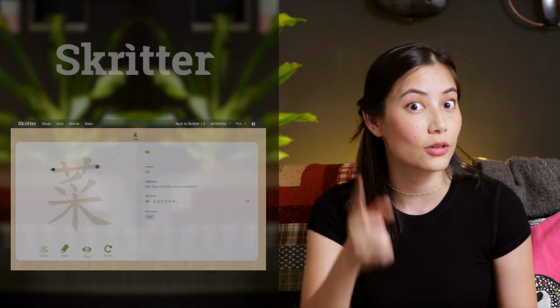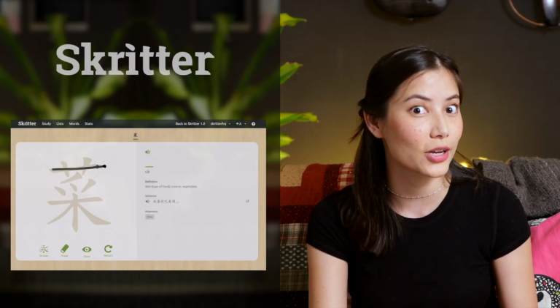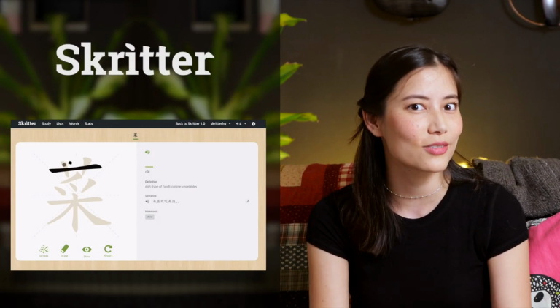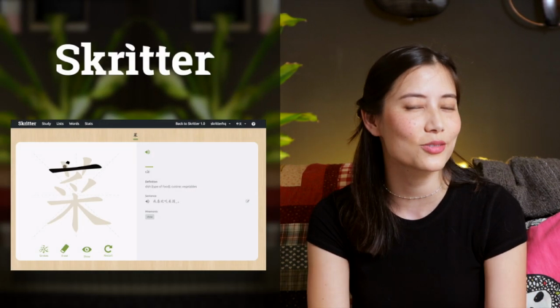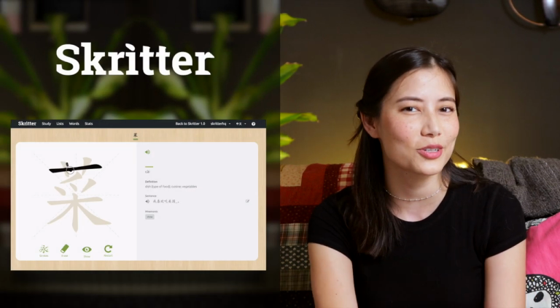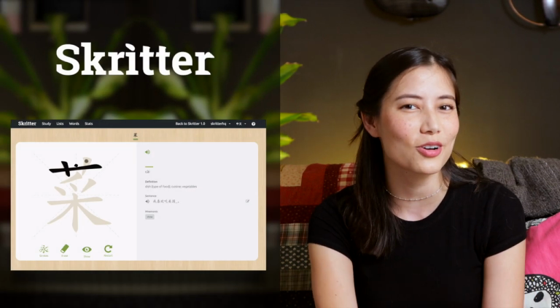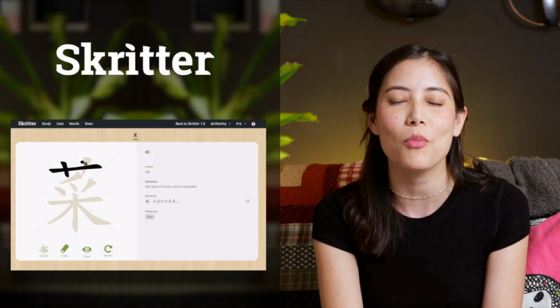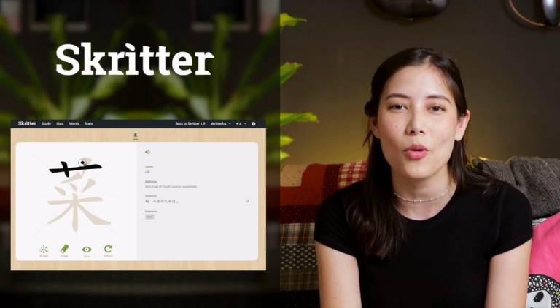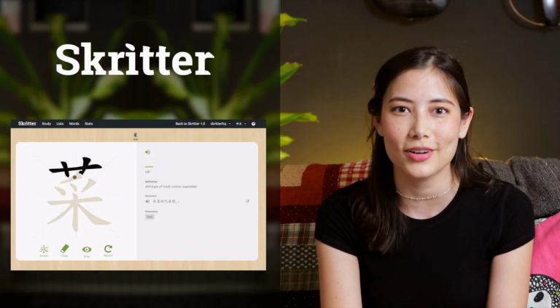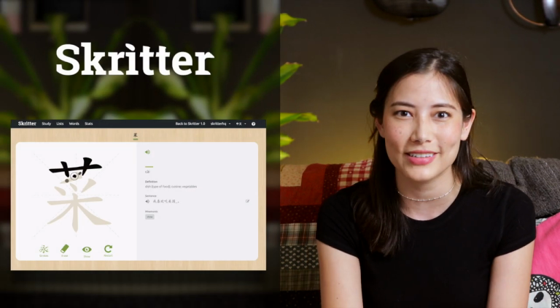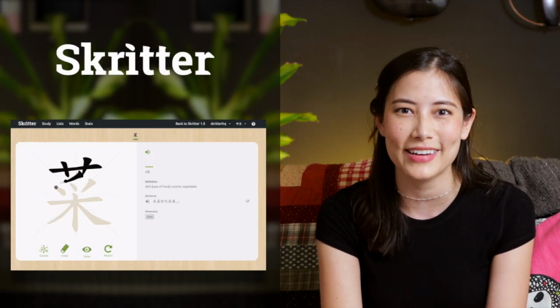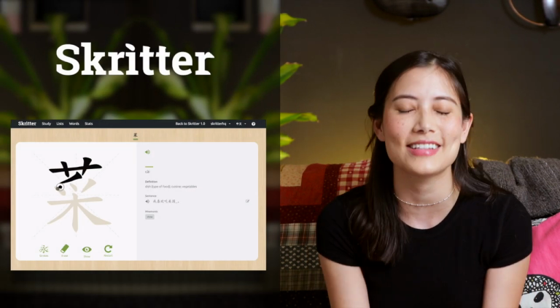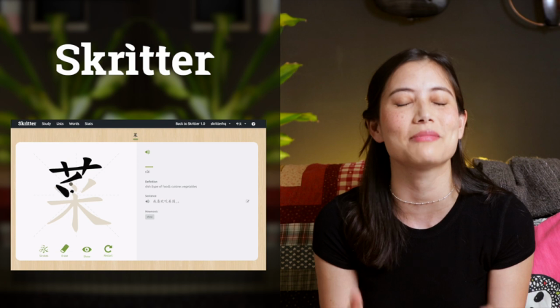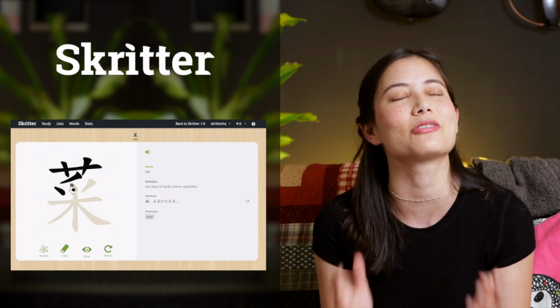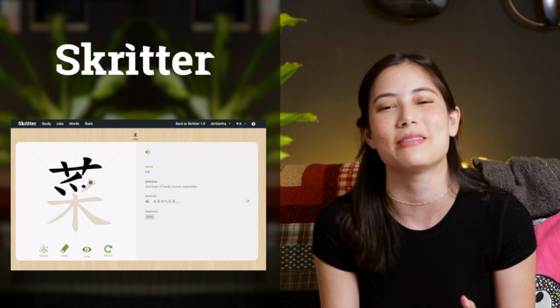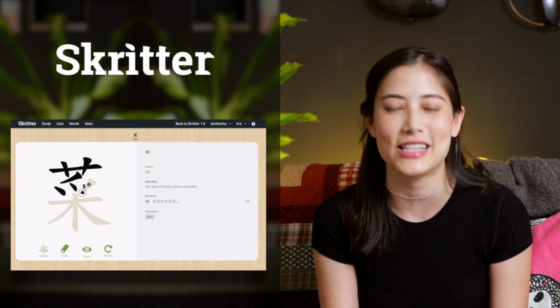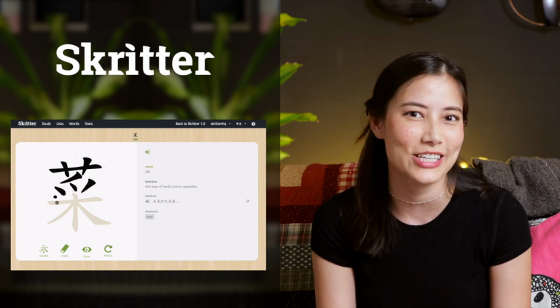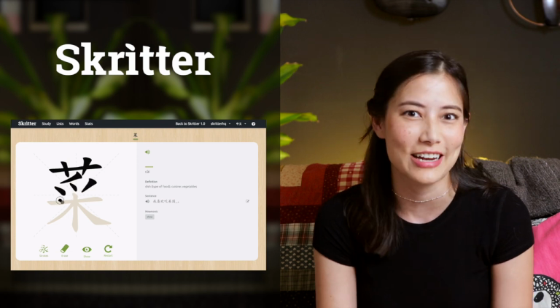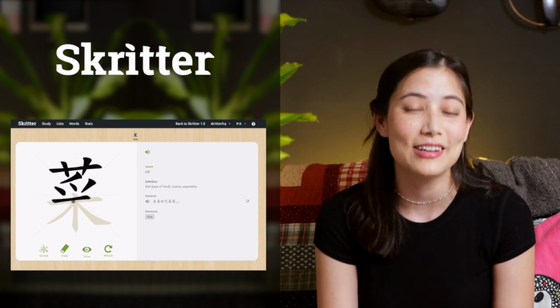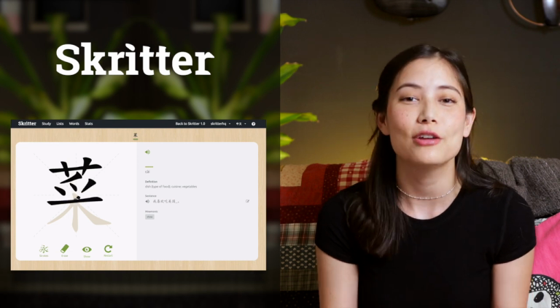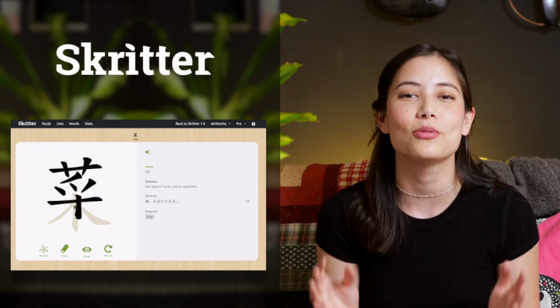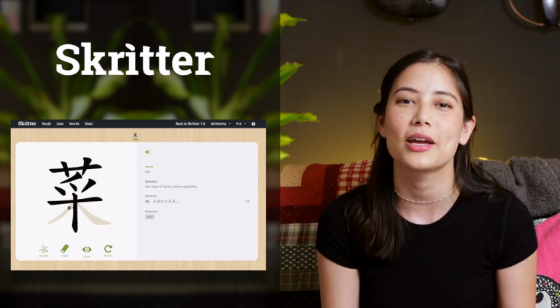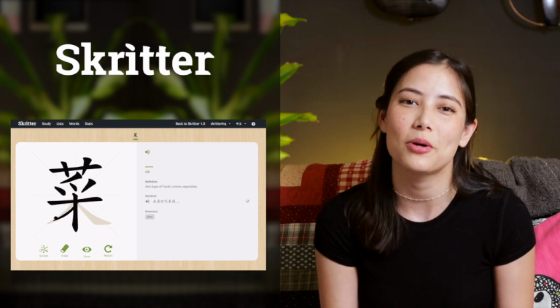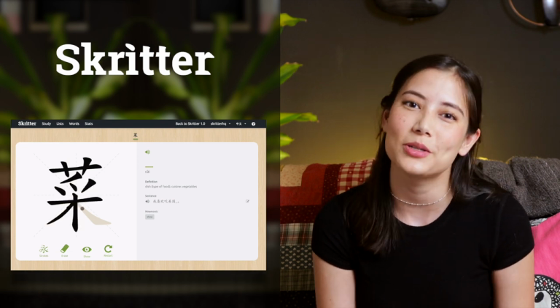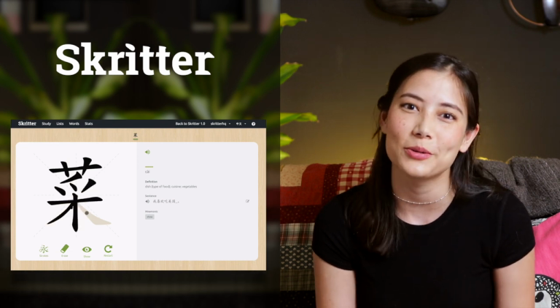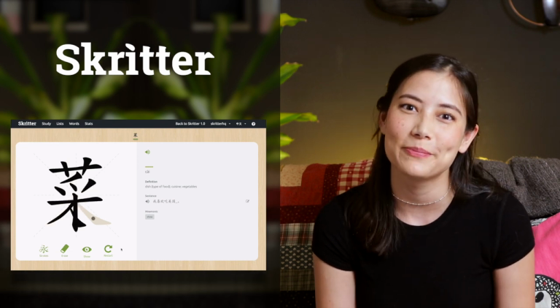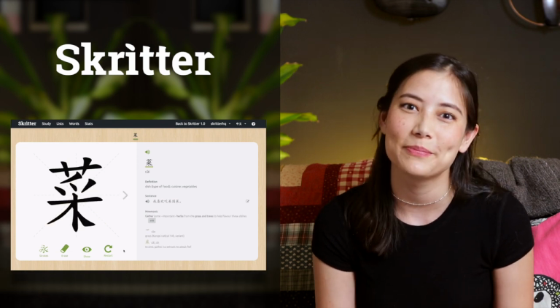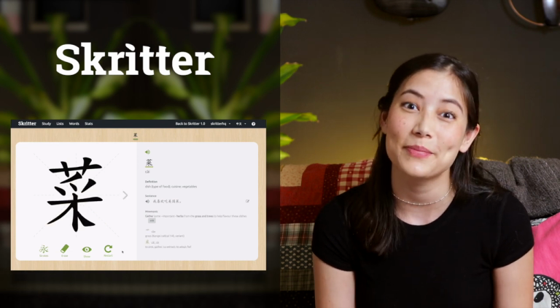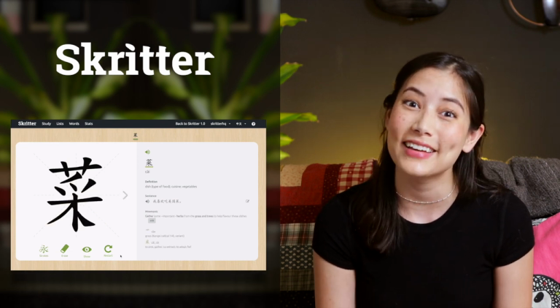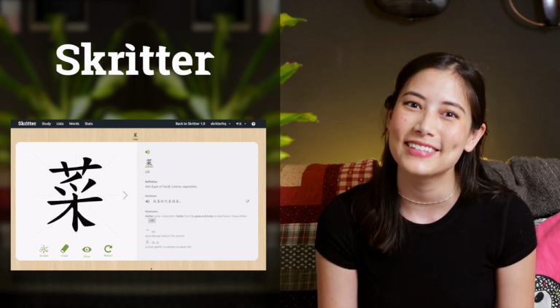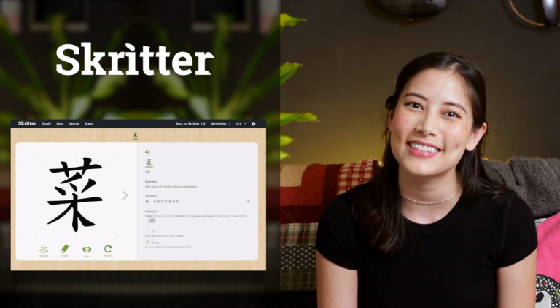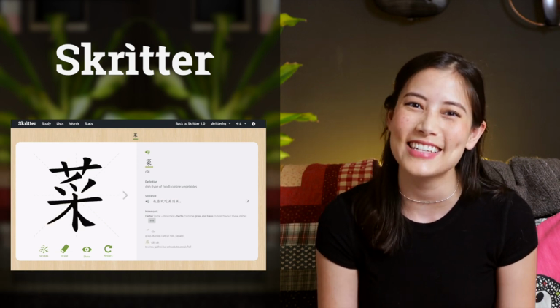Go check out our other content and subscribe to this channel if you like what we do. Bye — 再见!